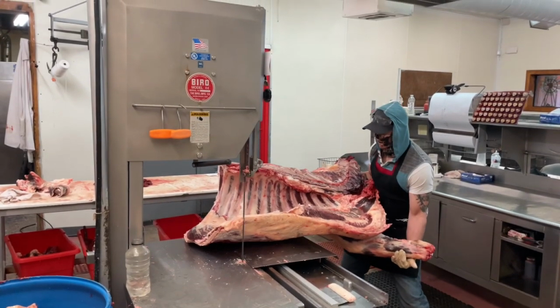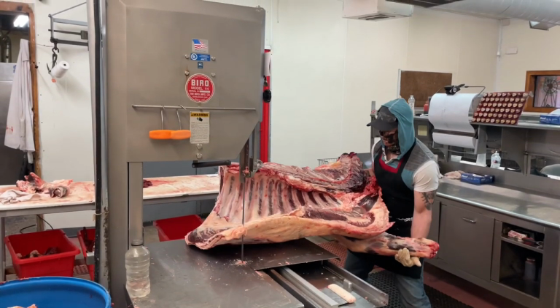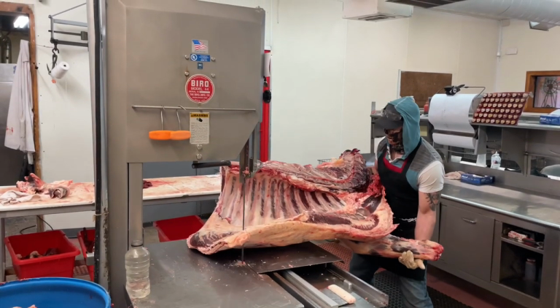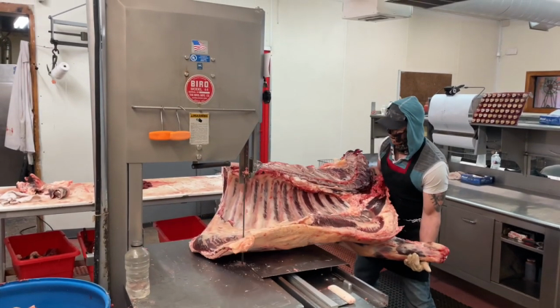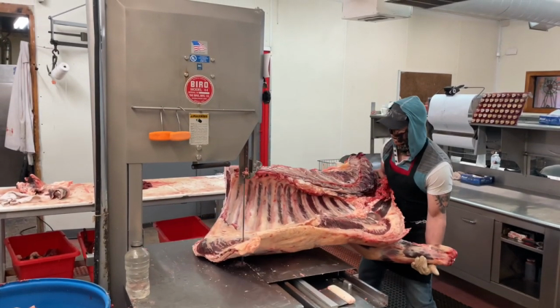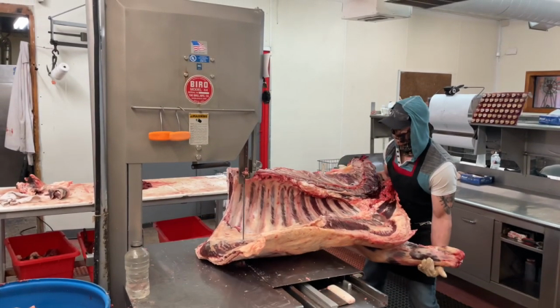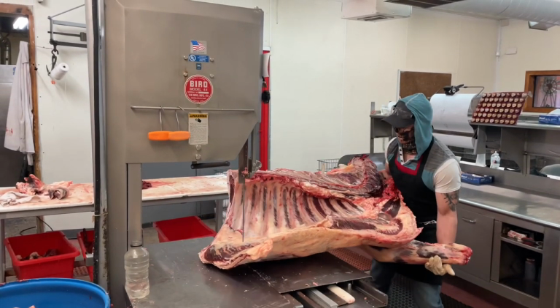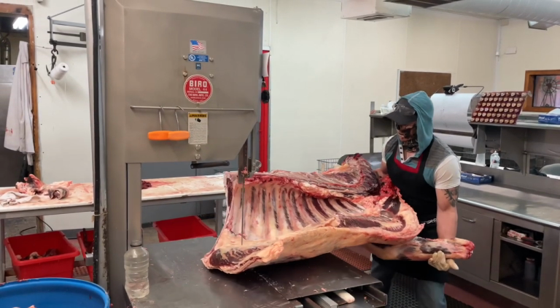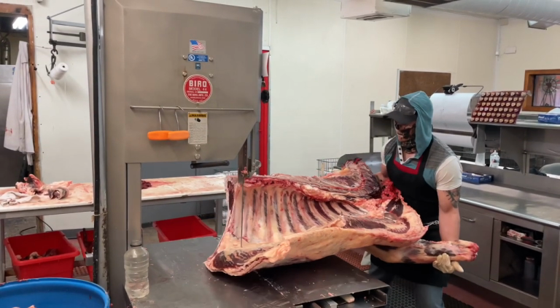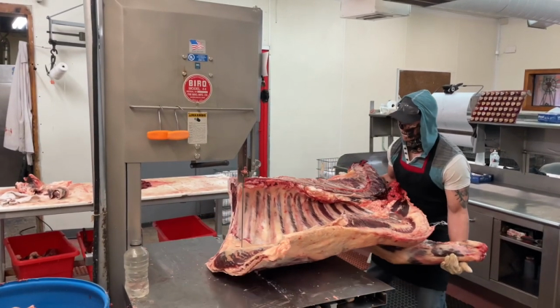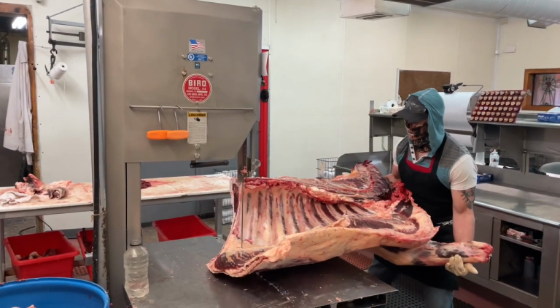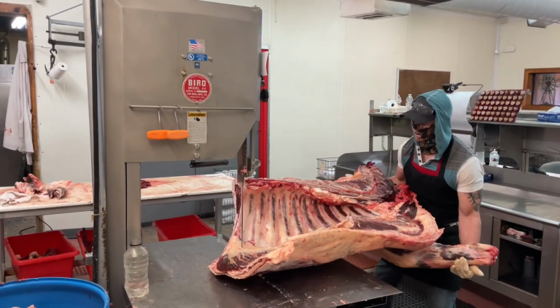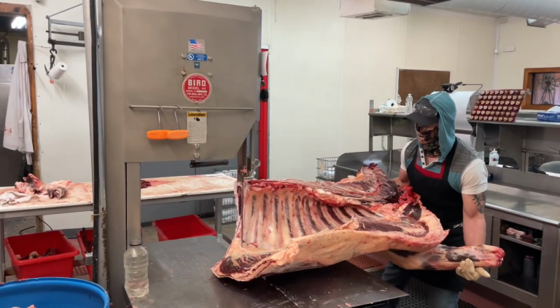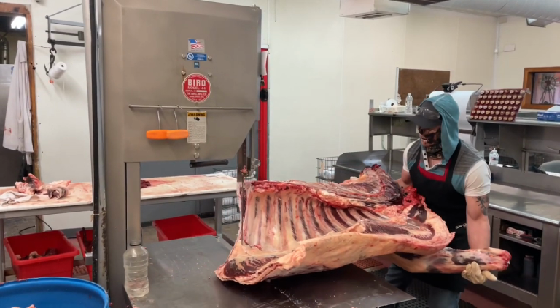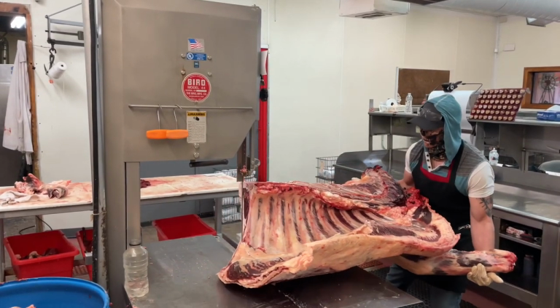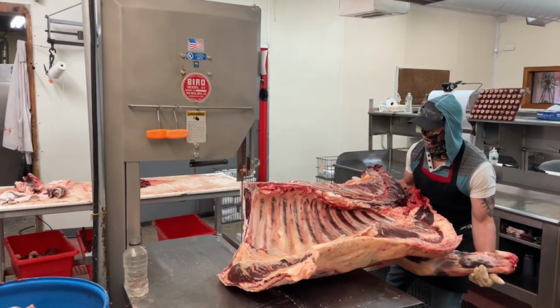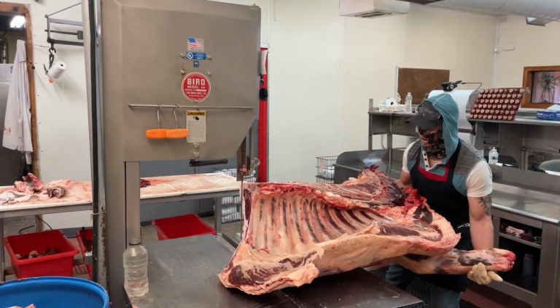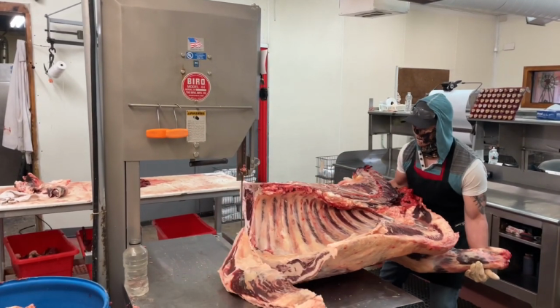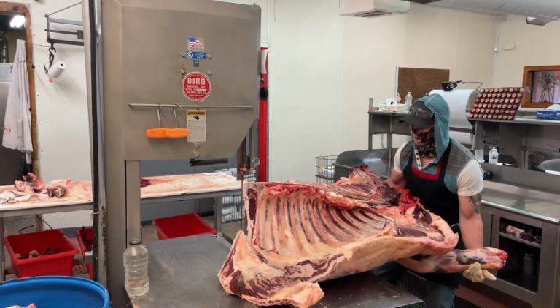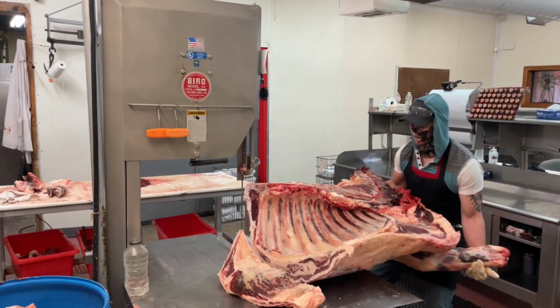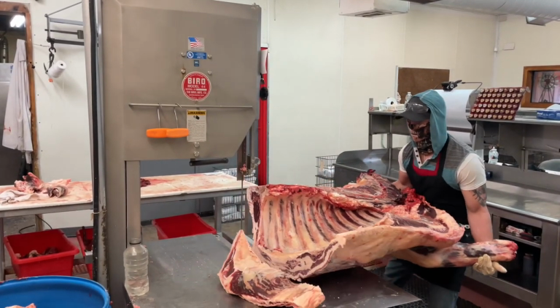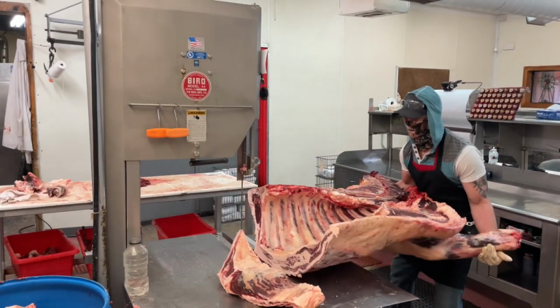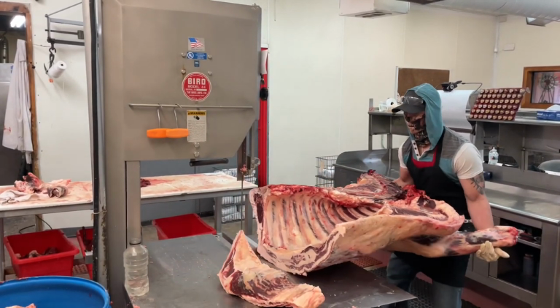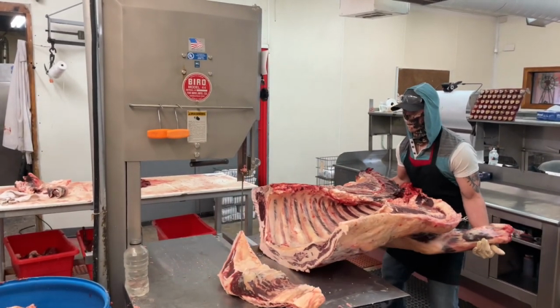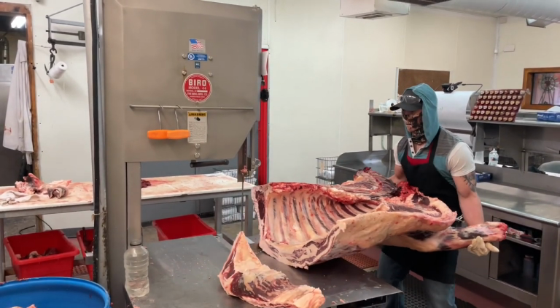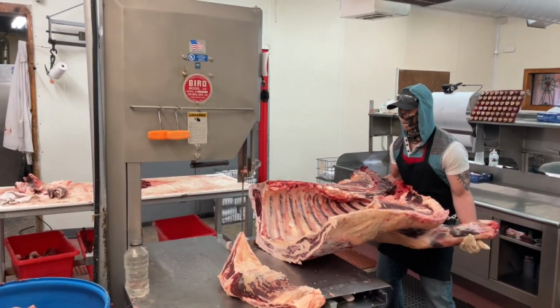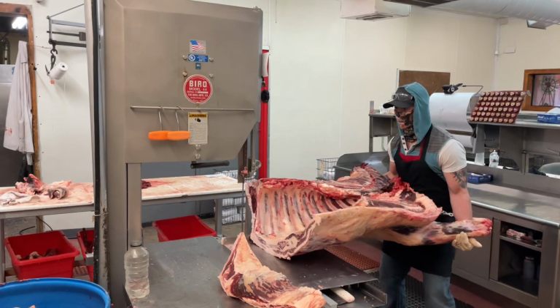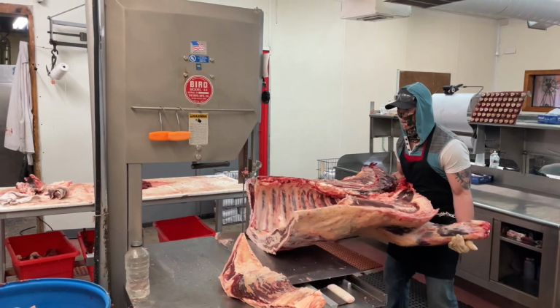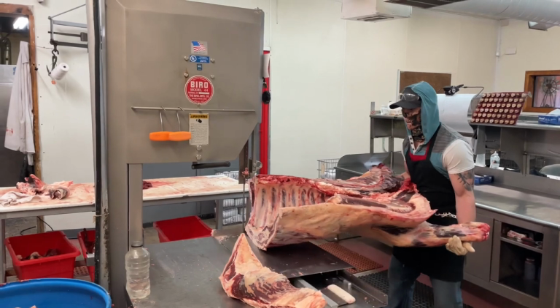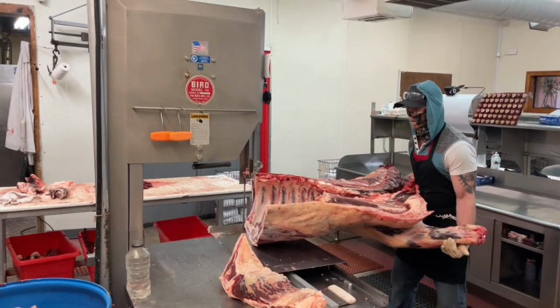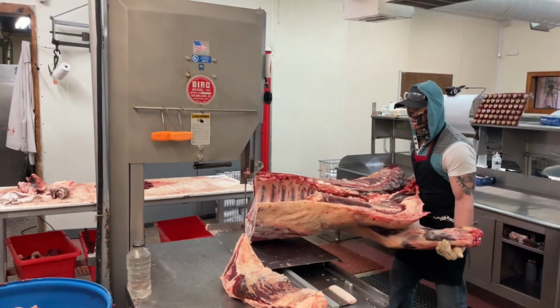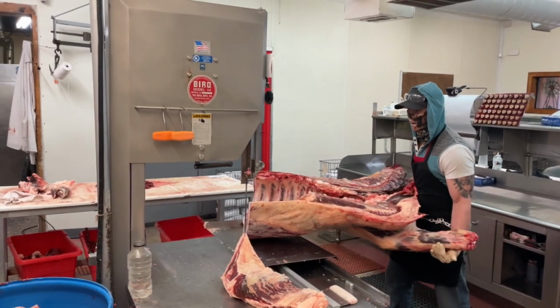Hey guys, welcome back to the chop shop meat cutting. Today I'm going to show you guys how to break down a front quarter of beef.